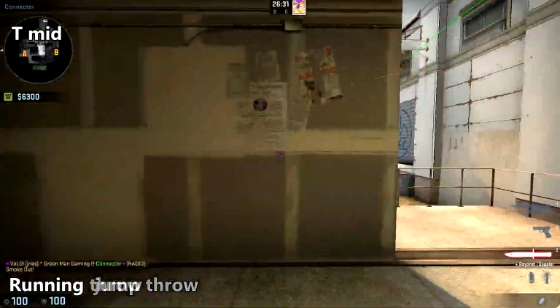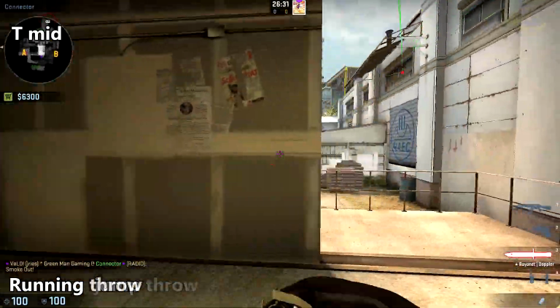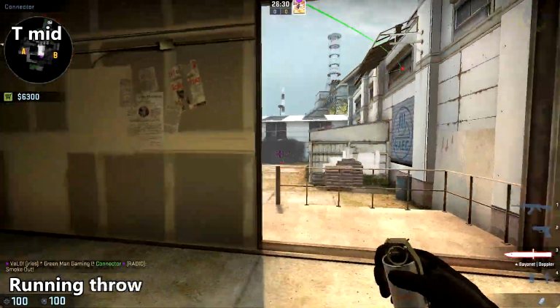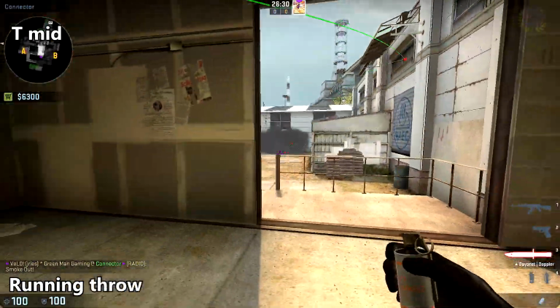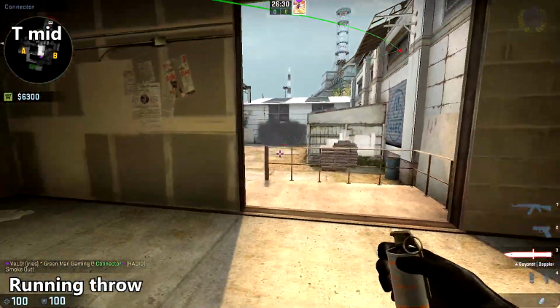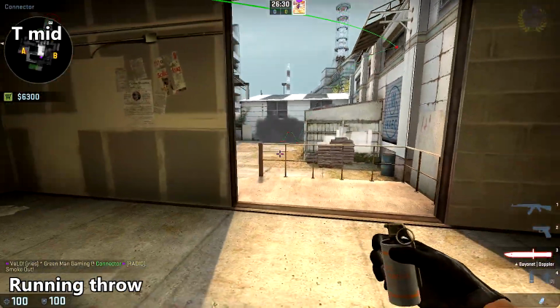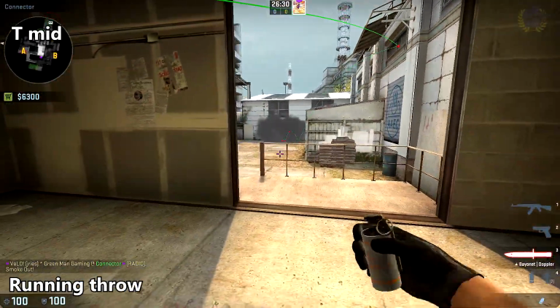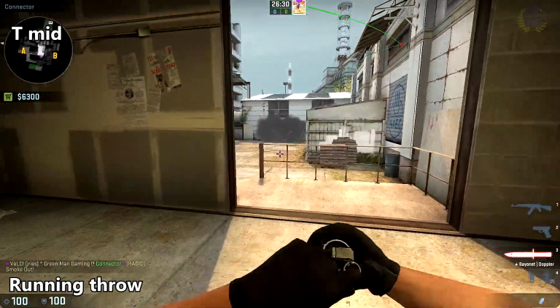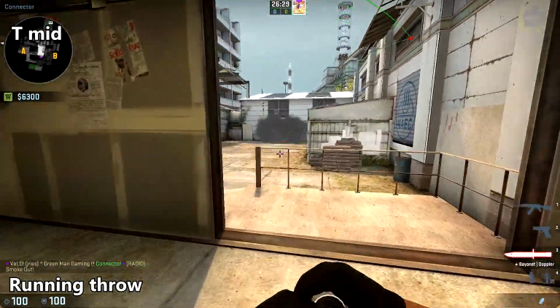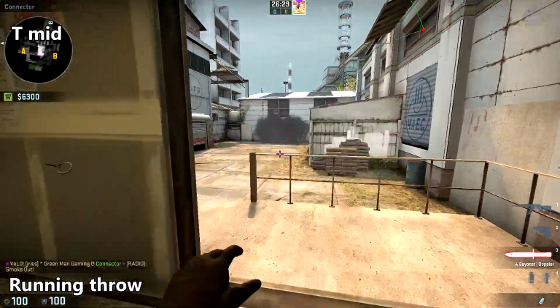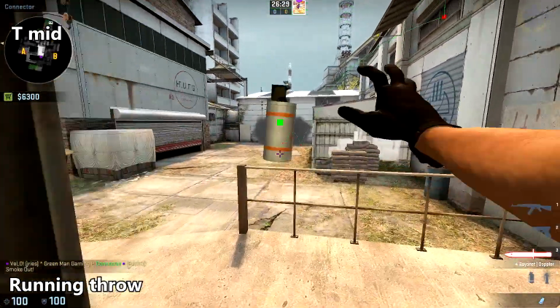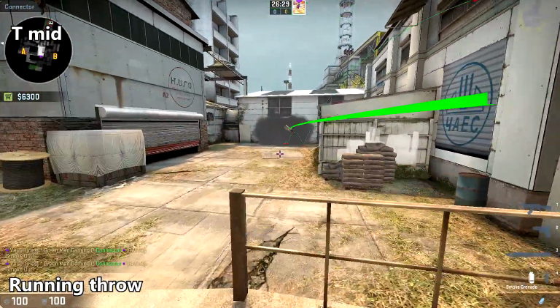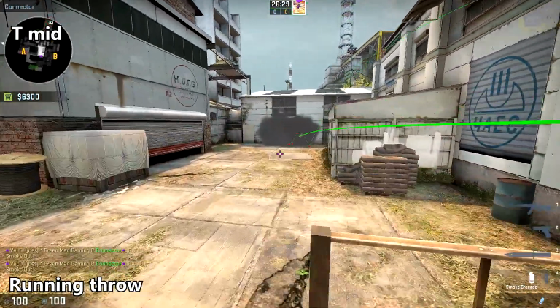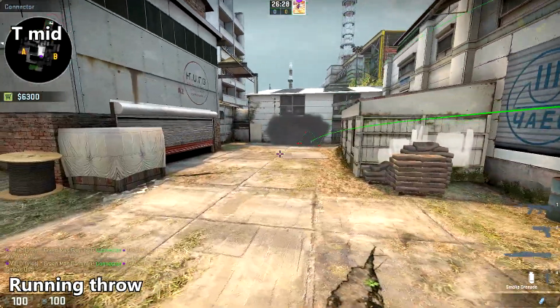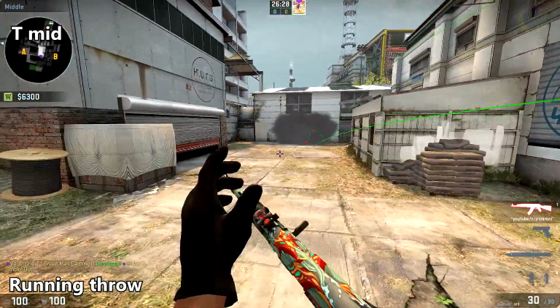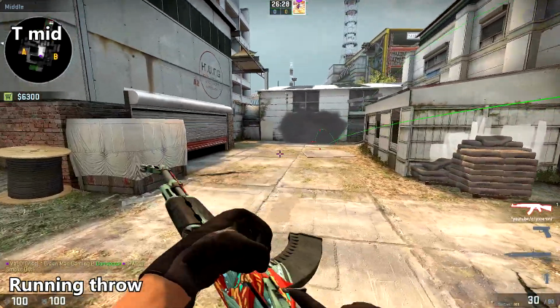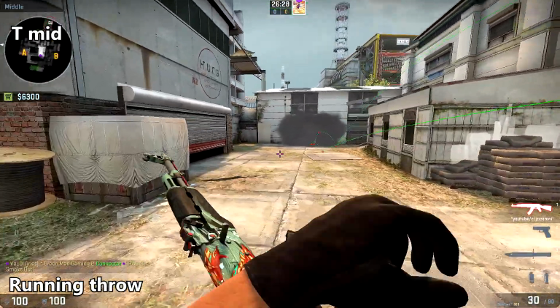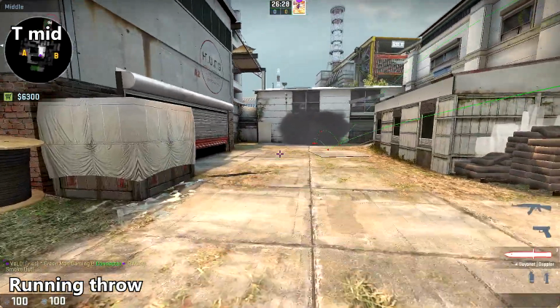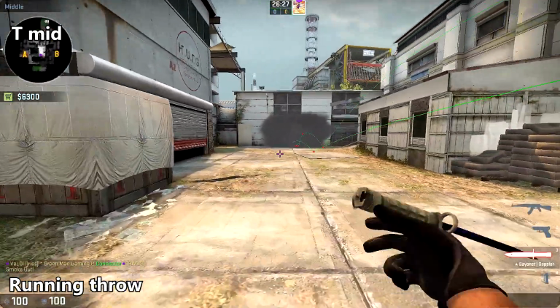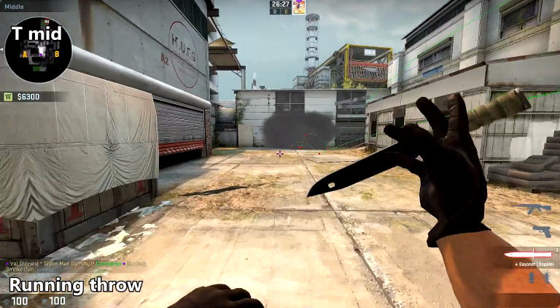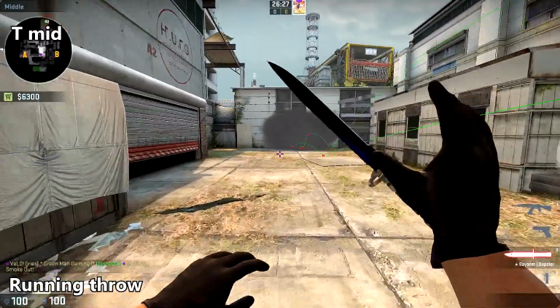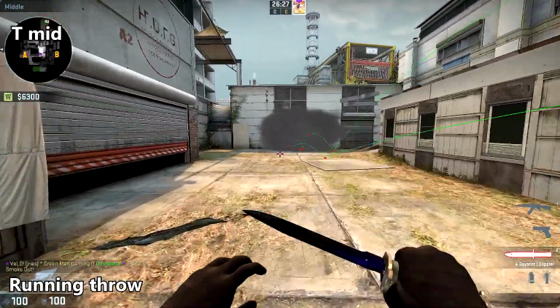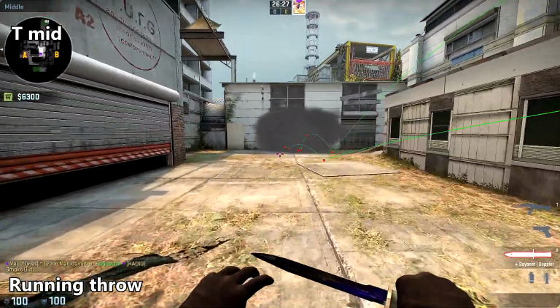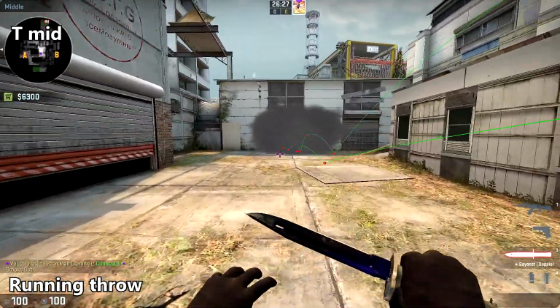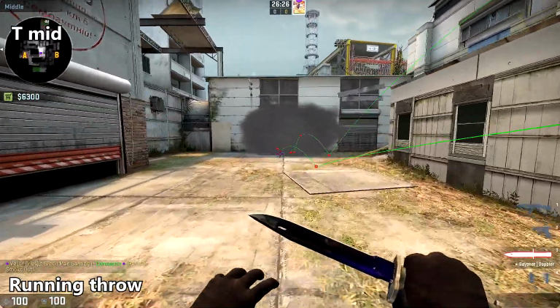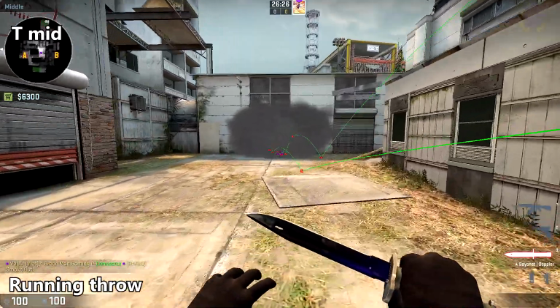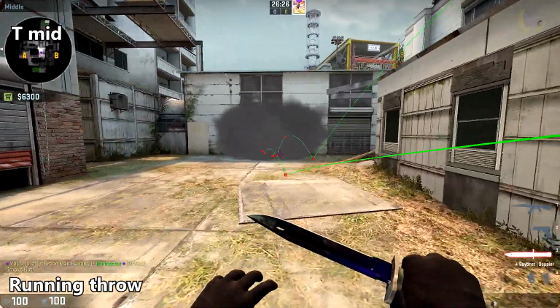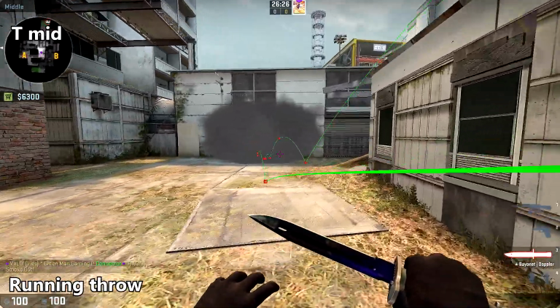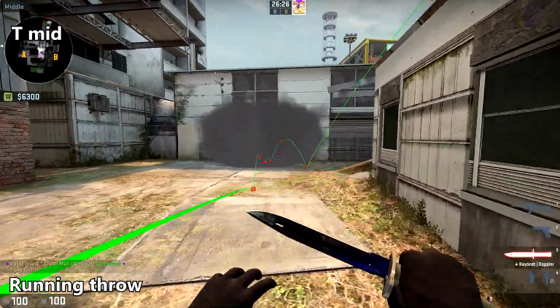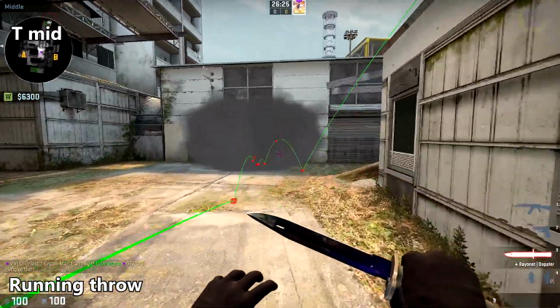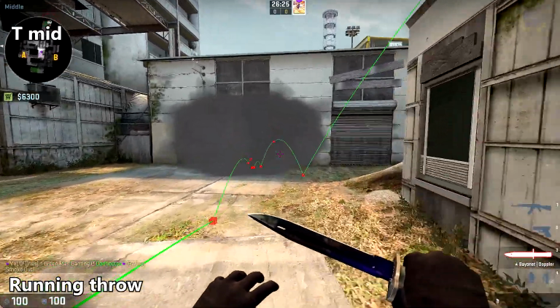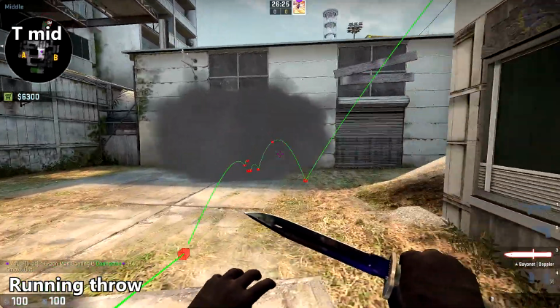And a simpler way to do the same smoke is to simply aim a little bit lower on the floor and do a running throw.